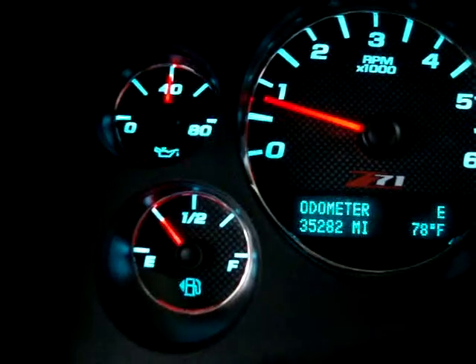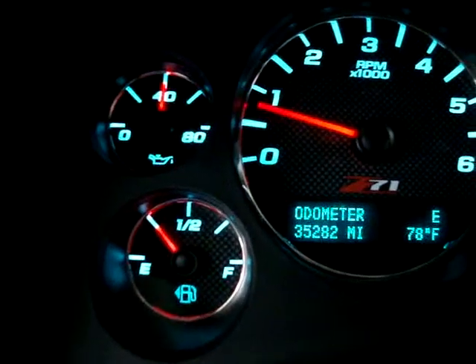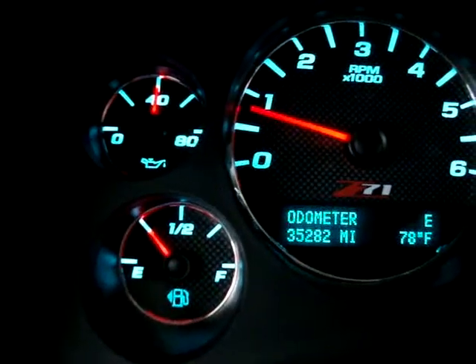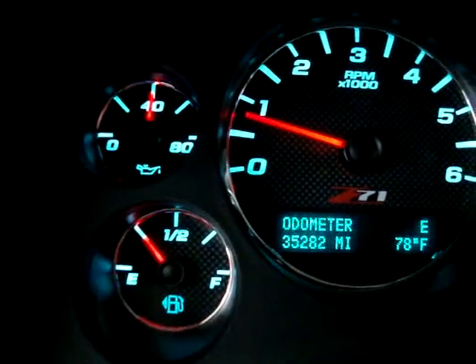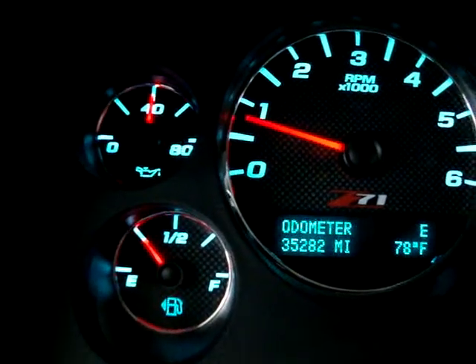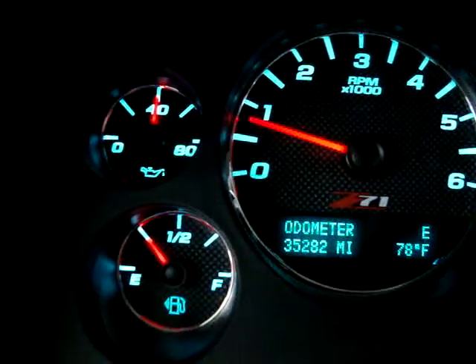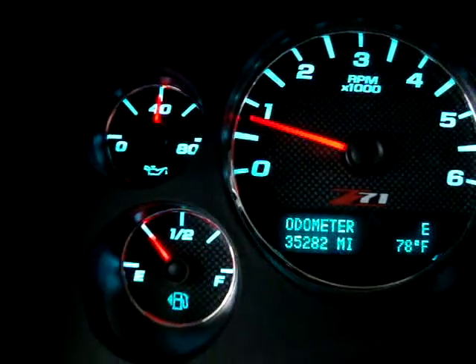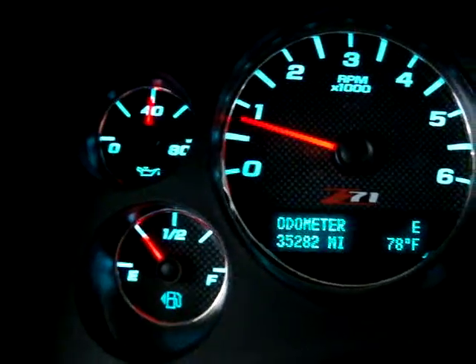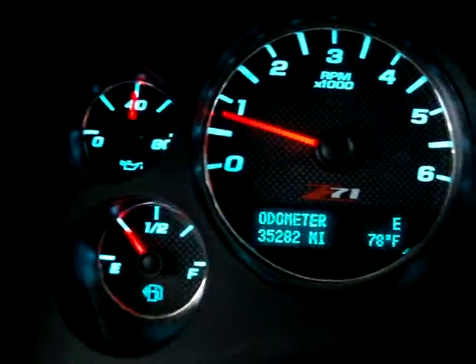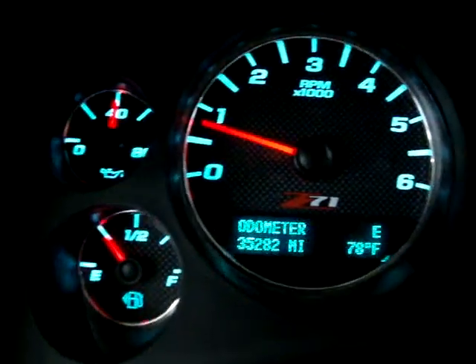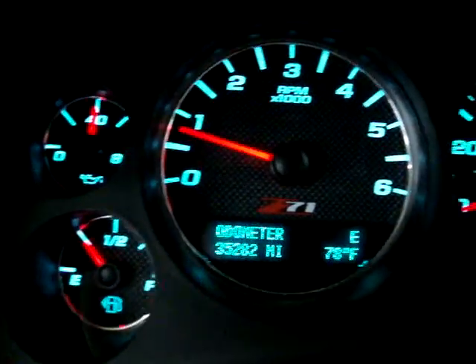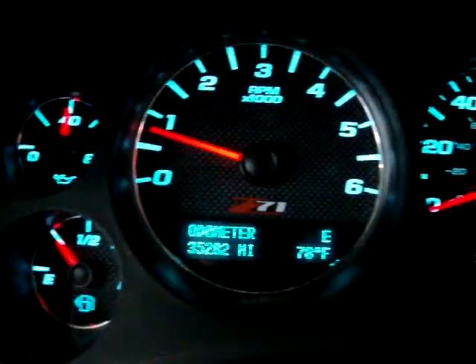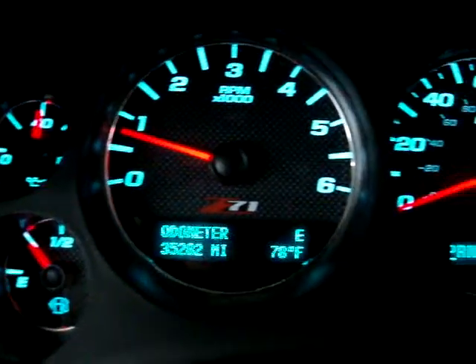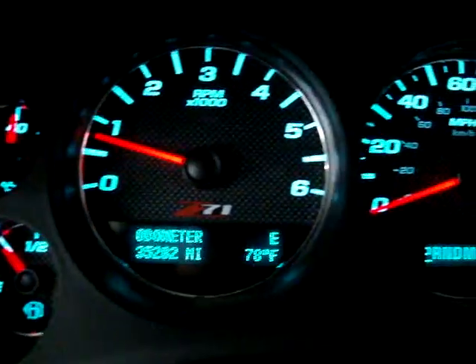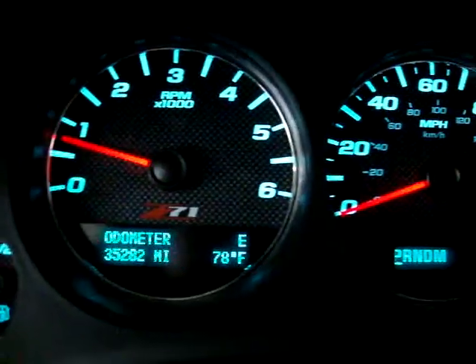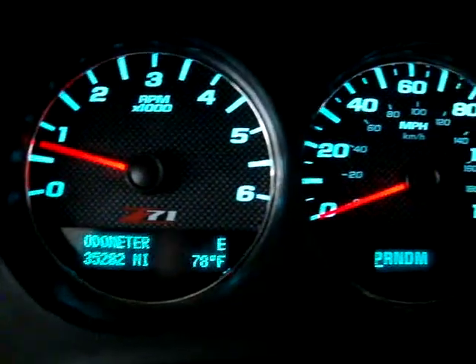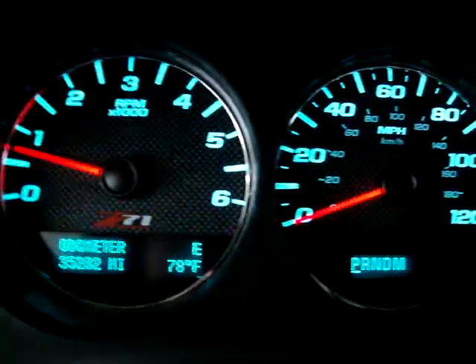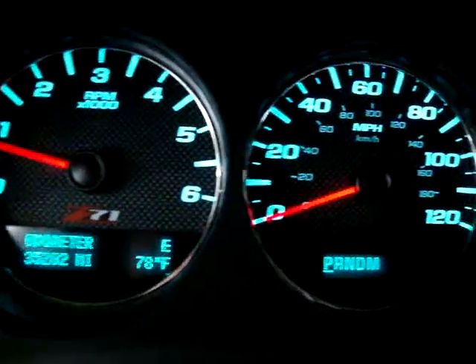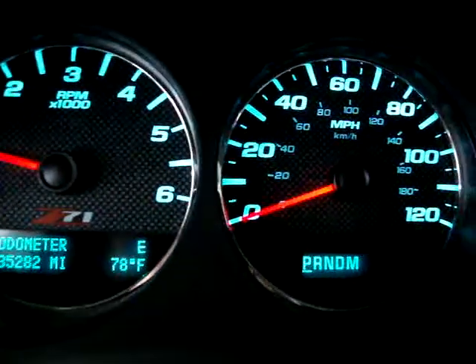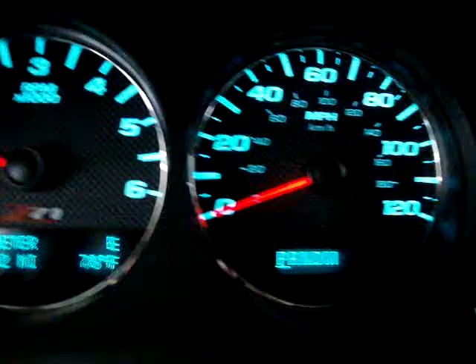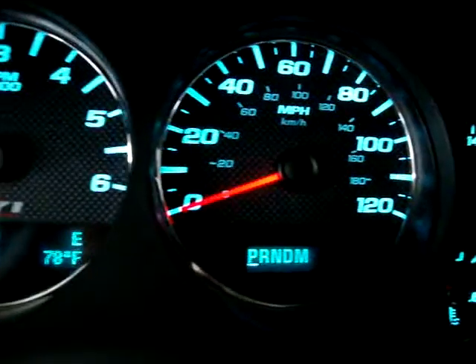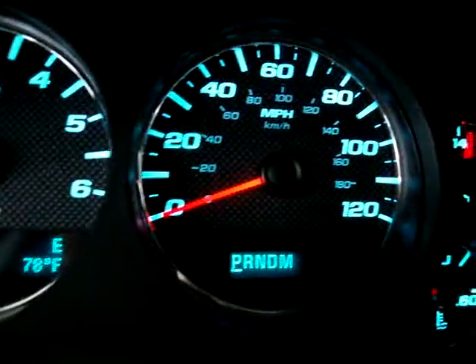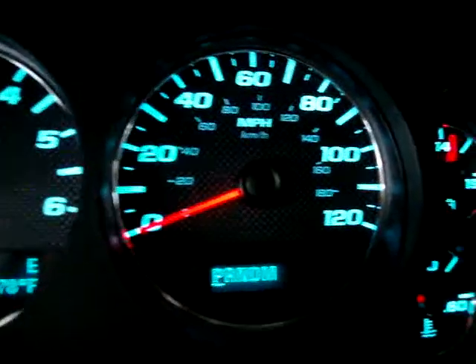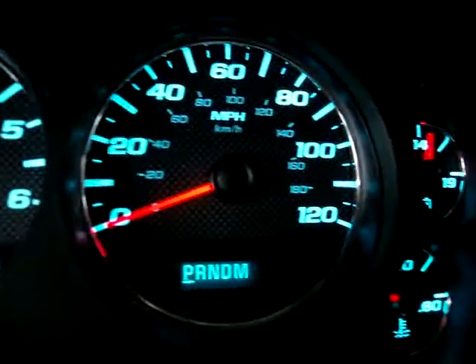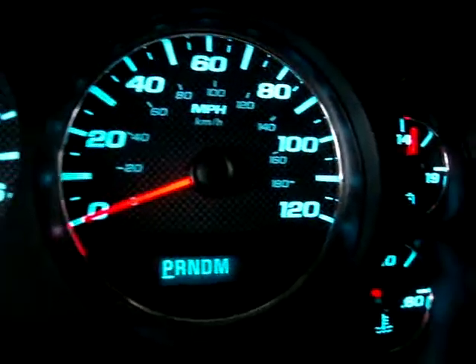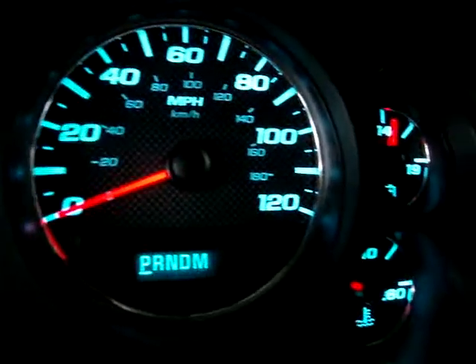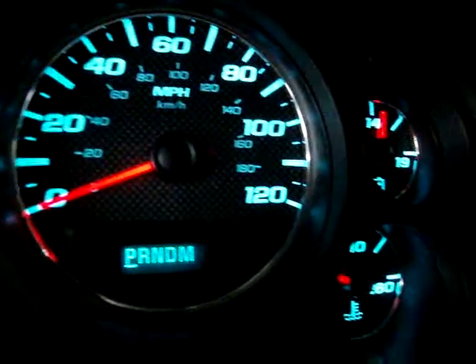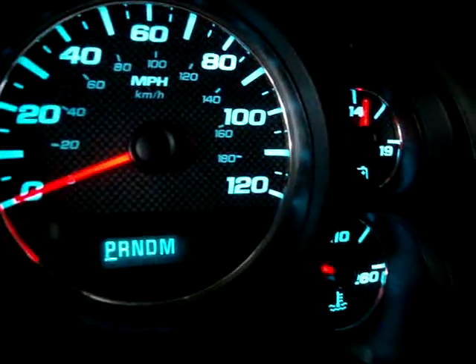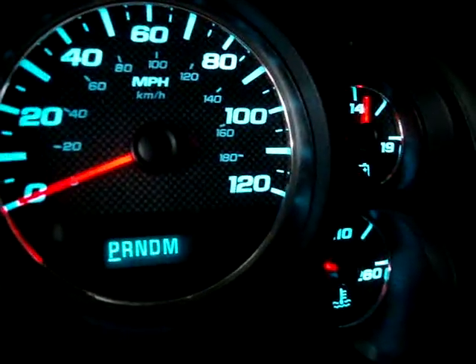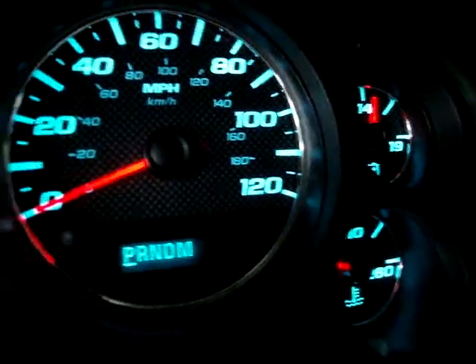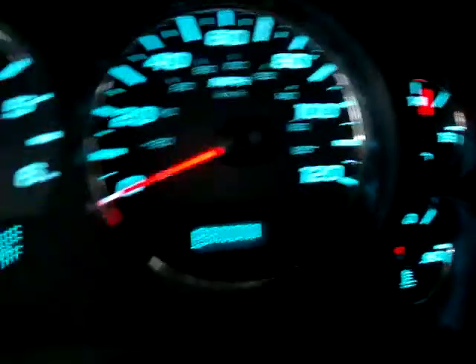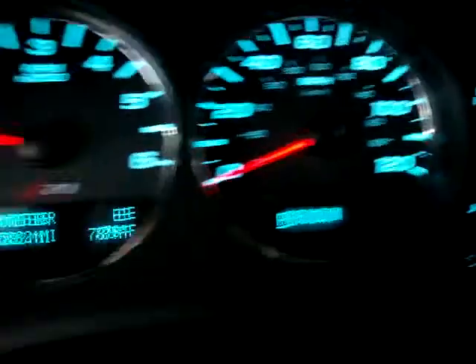There are no check engine lights on, no airbag lights, no service engine soon, no maintenance soon — nothing like that. The engine is idling perfectly.